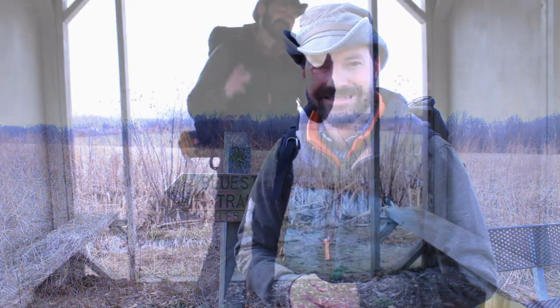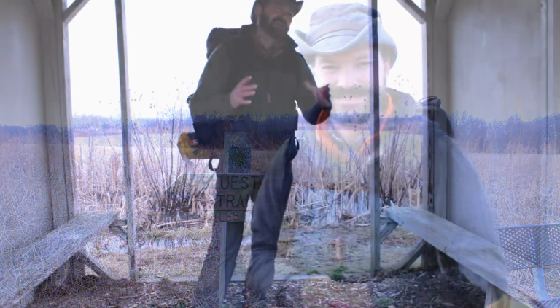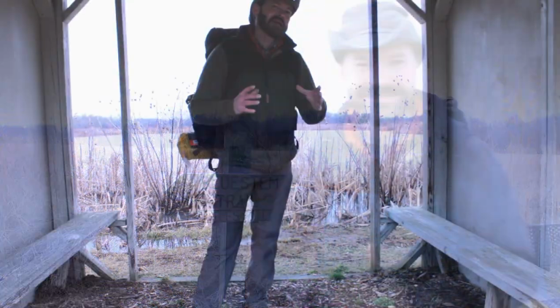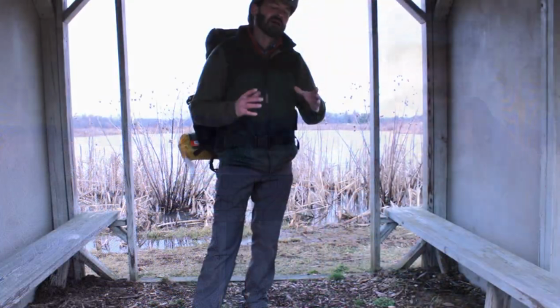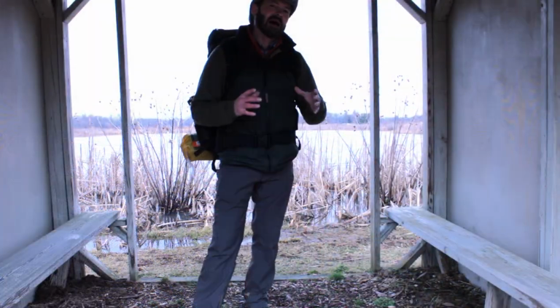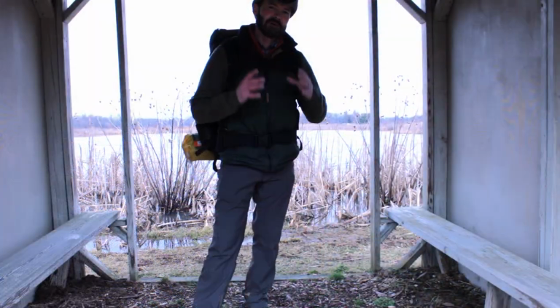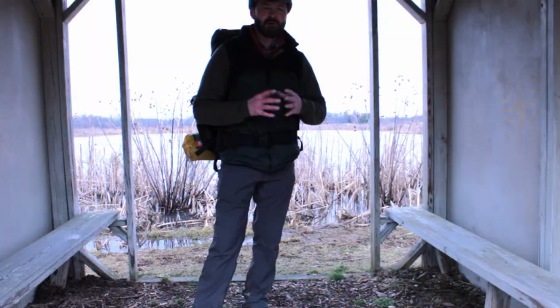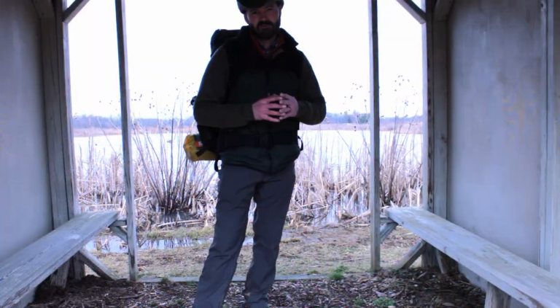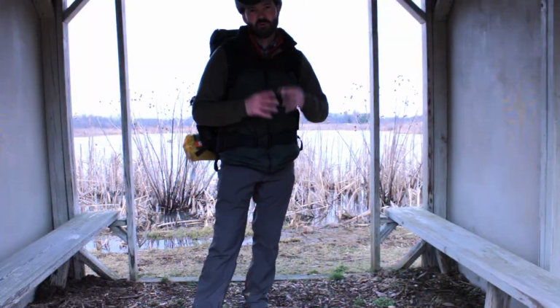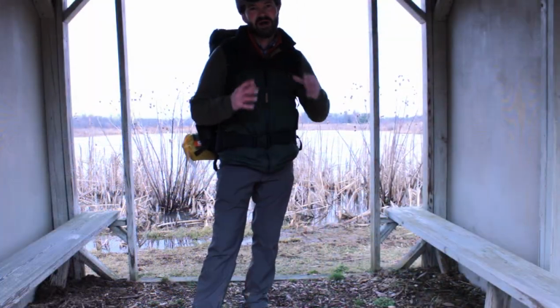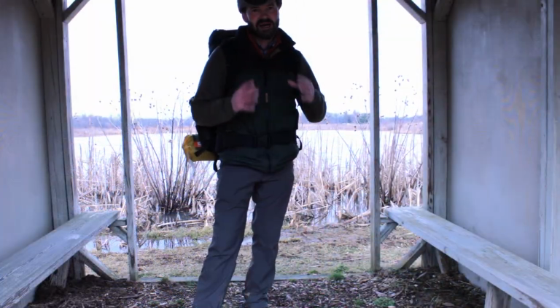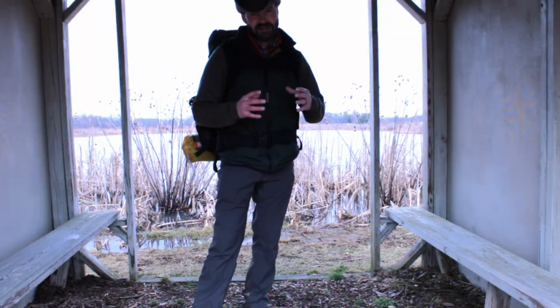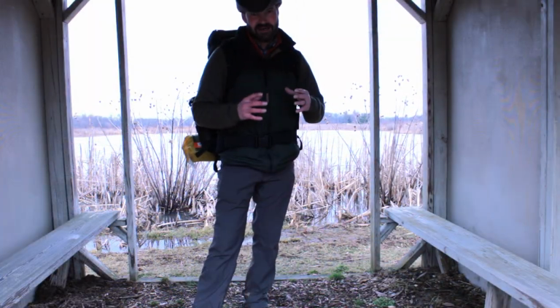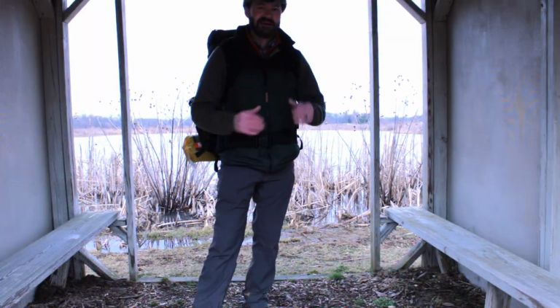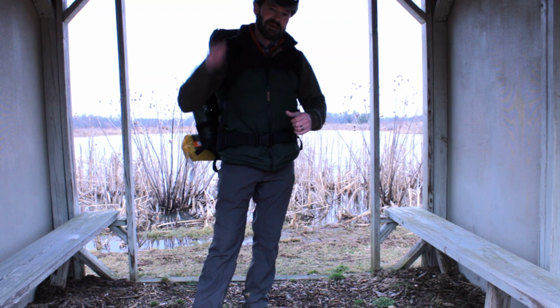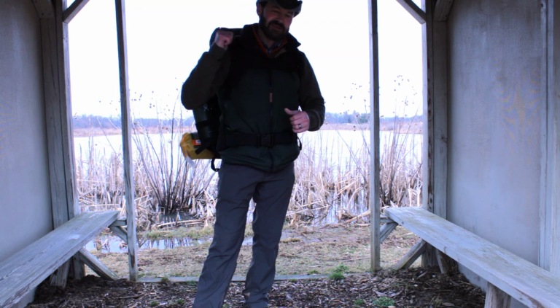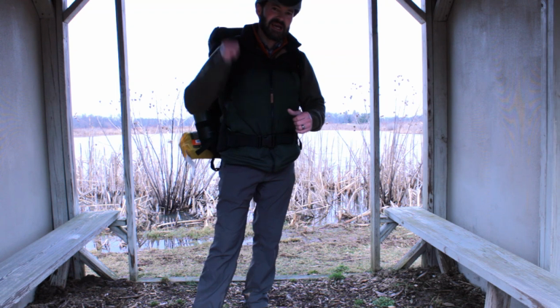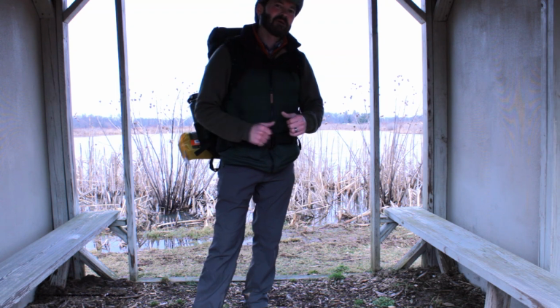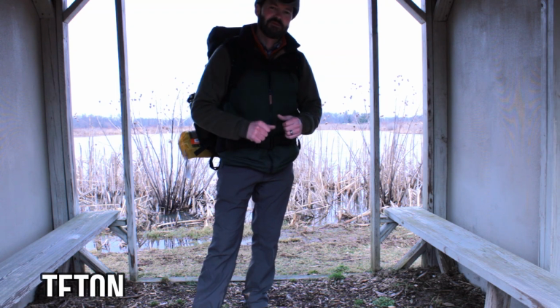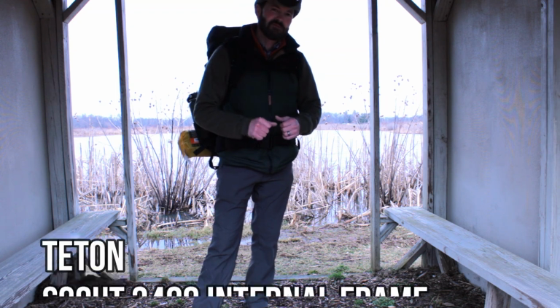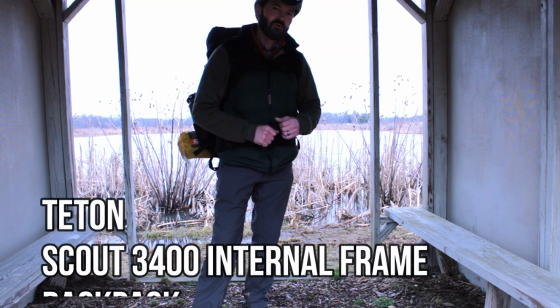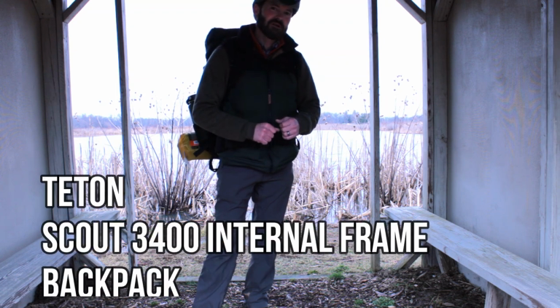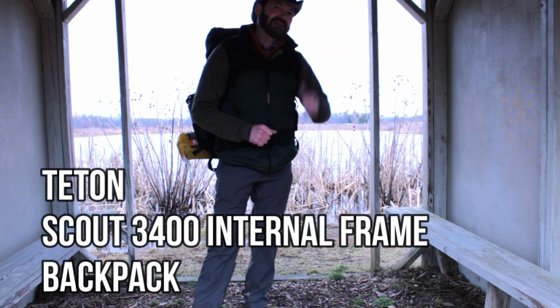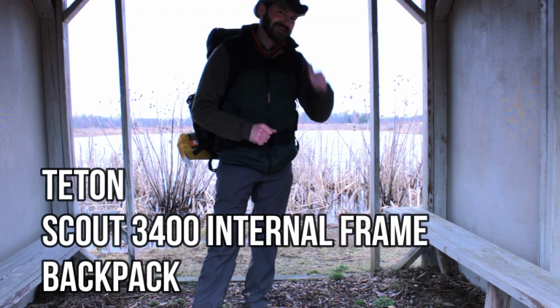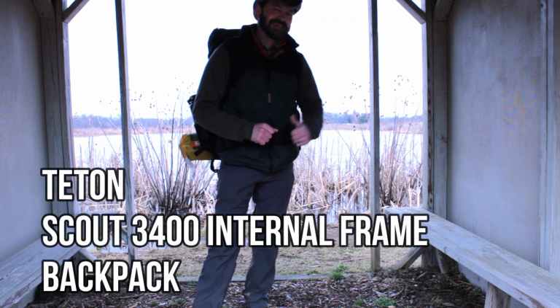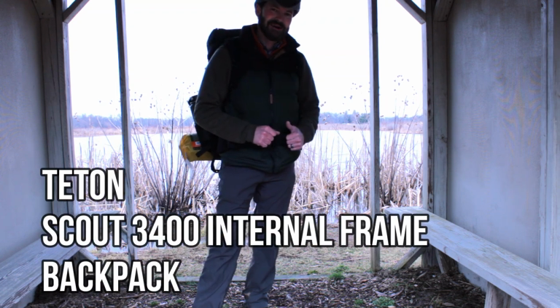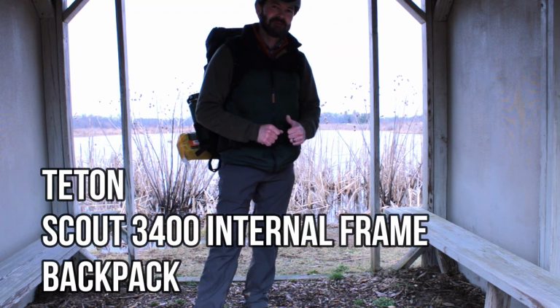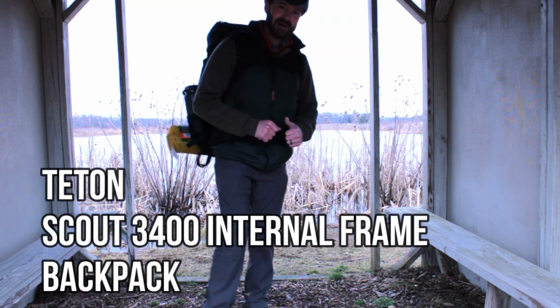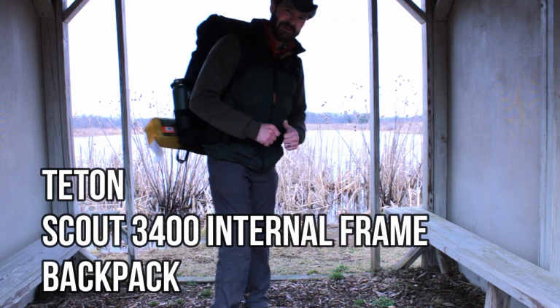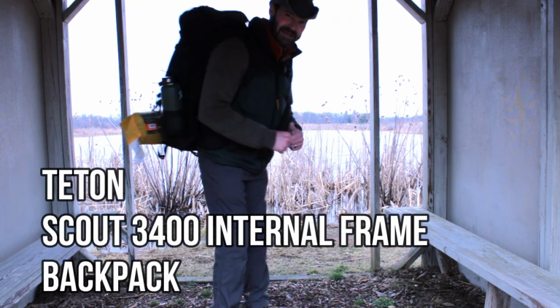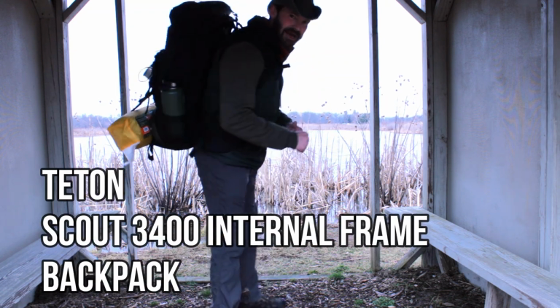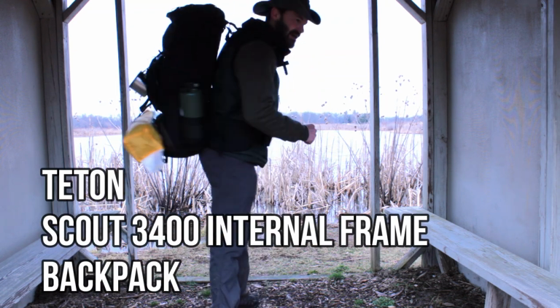Today, I'm going to go over why I like the Scout 3400 Teton Backpacking Backpack.